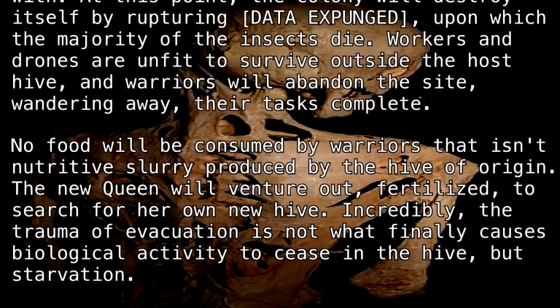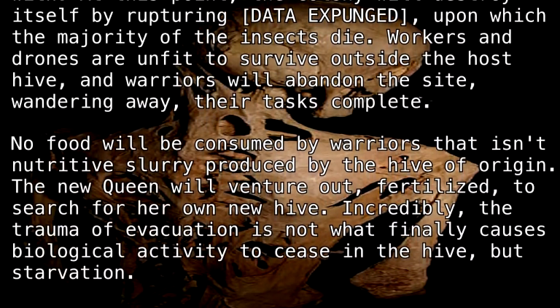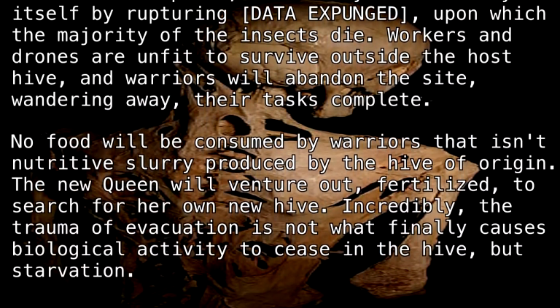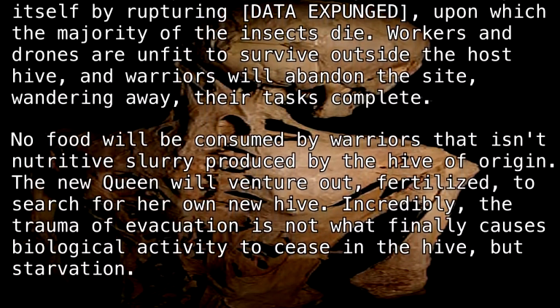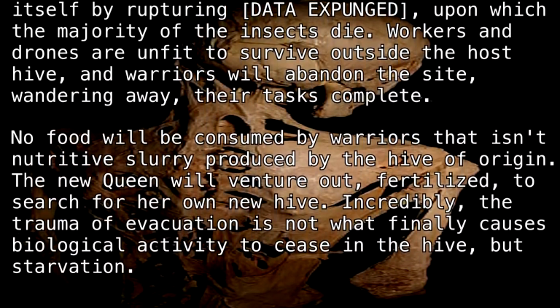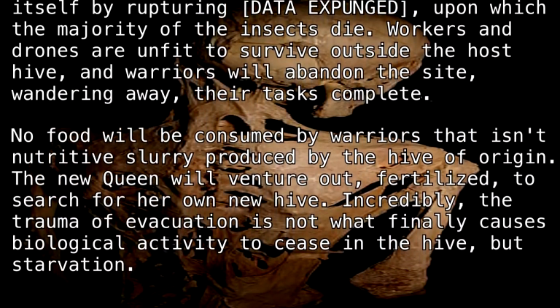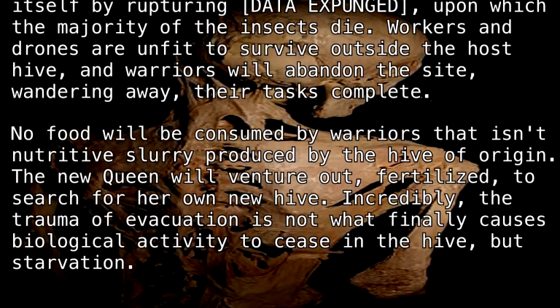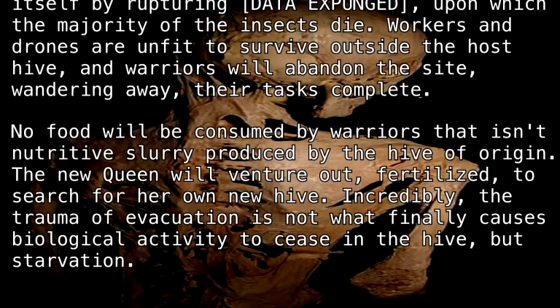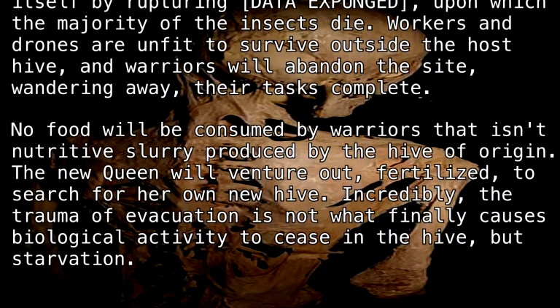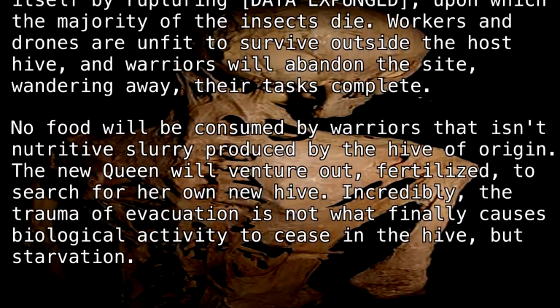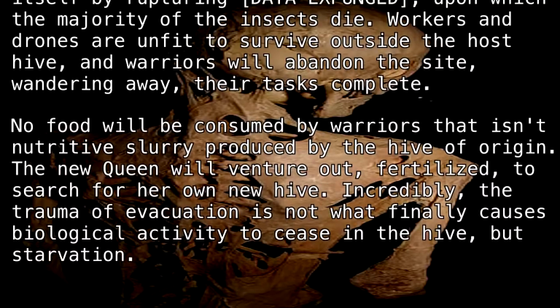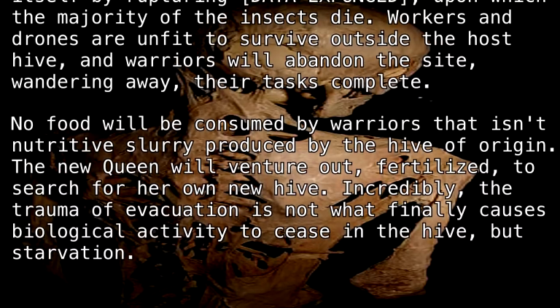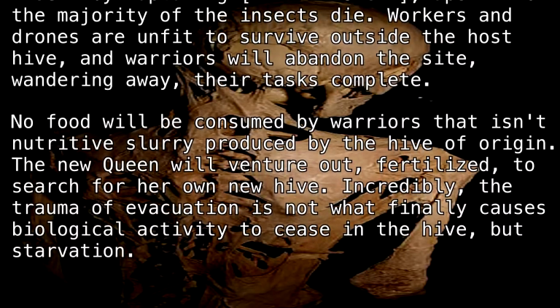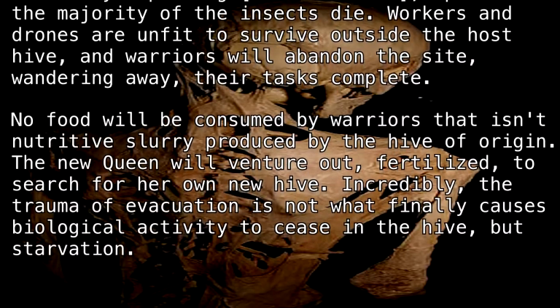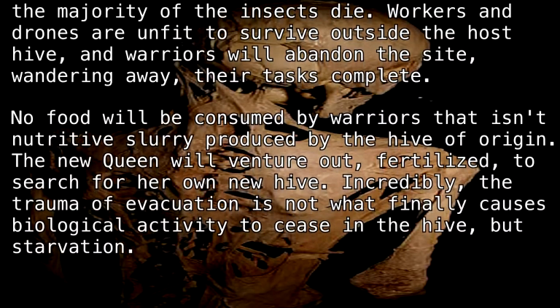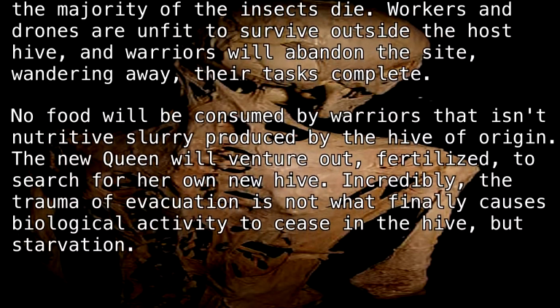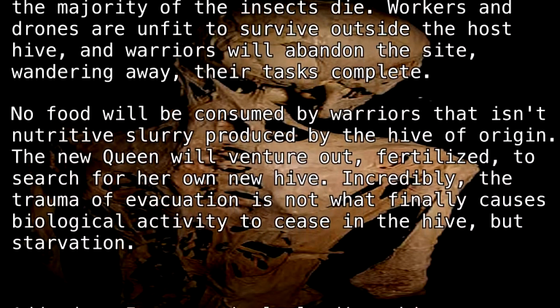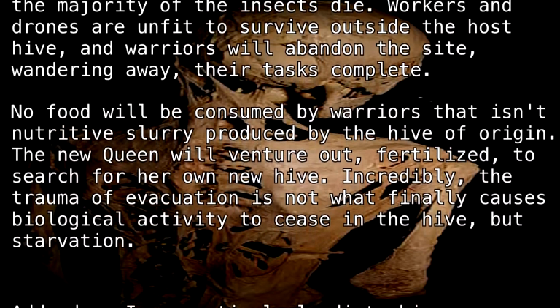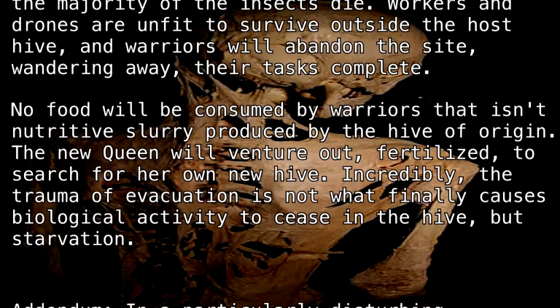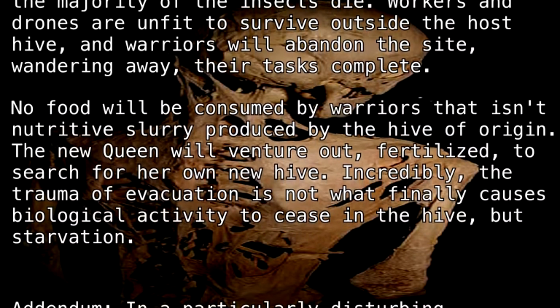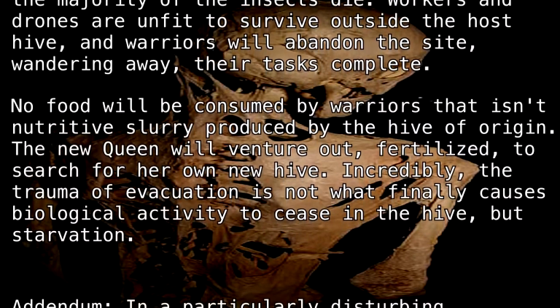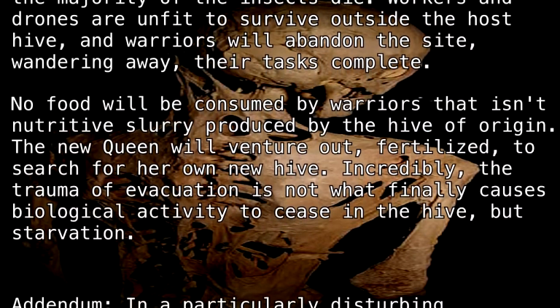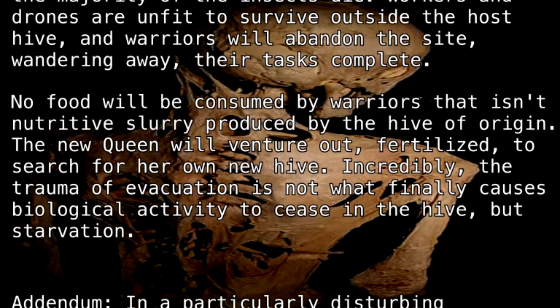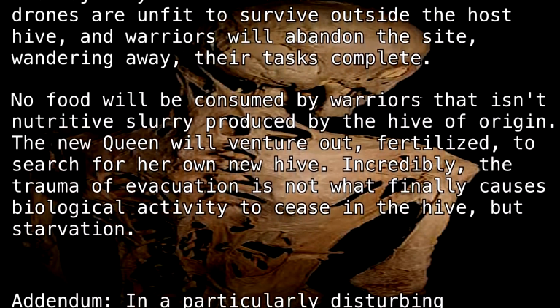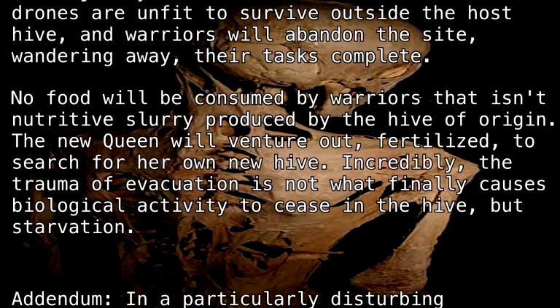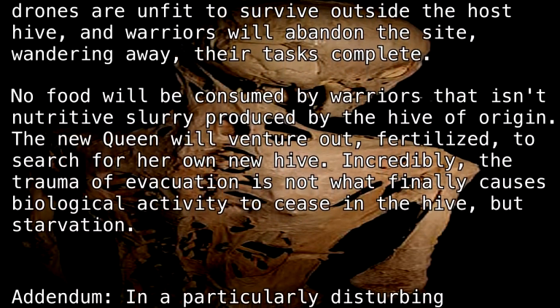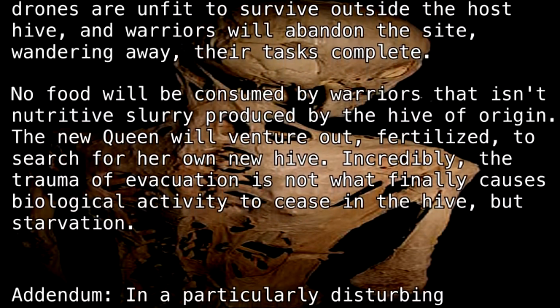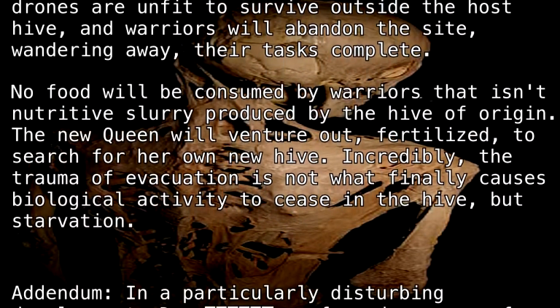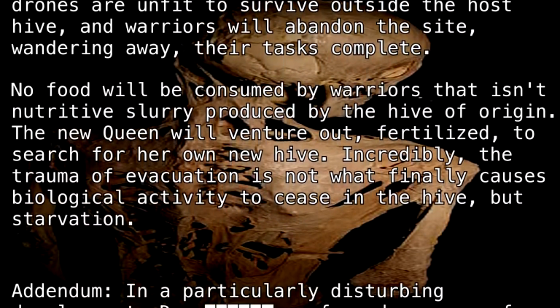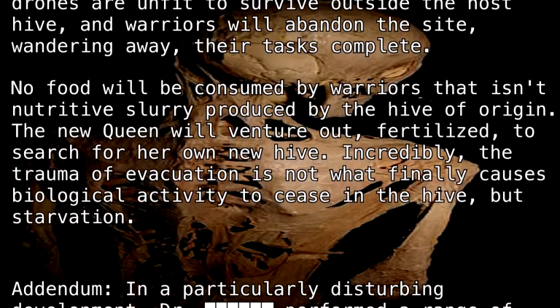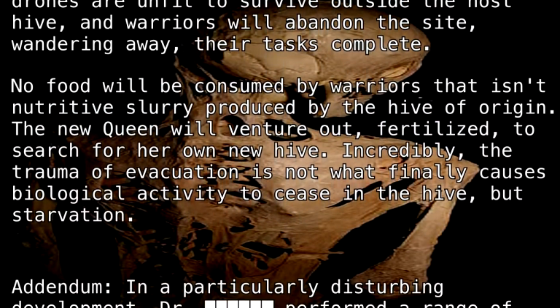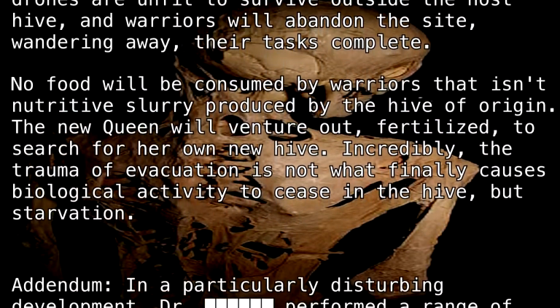Incredibly, the trauma of evacuation is not what finally causes biological activity to cease in the hive, but starvation.